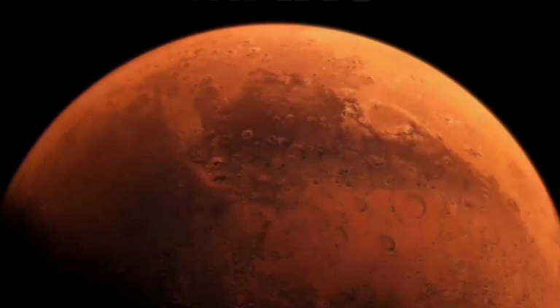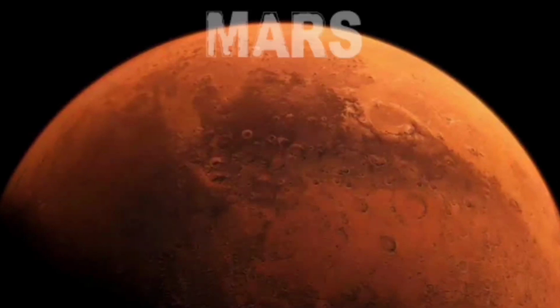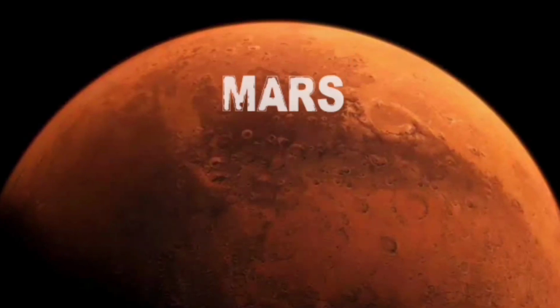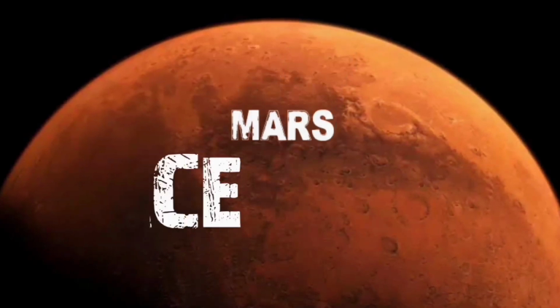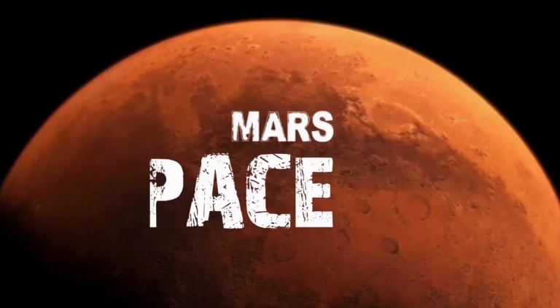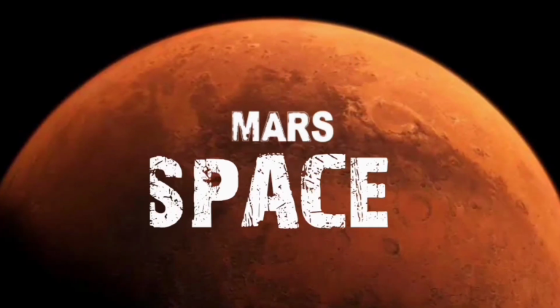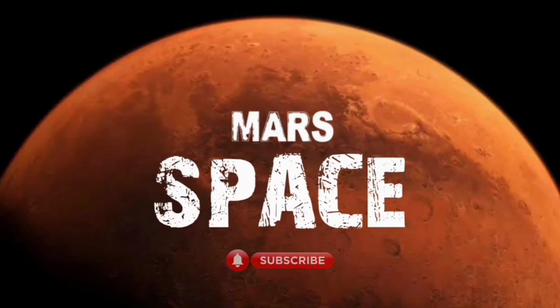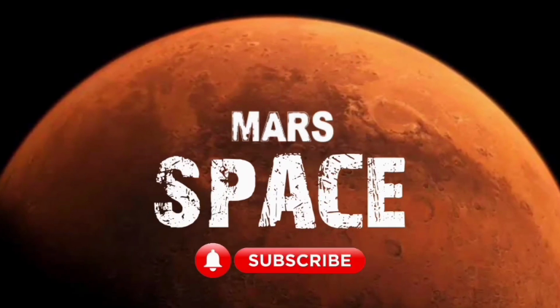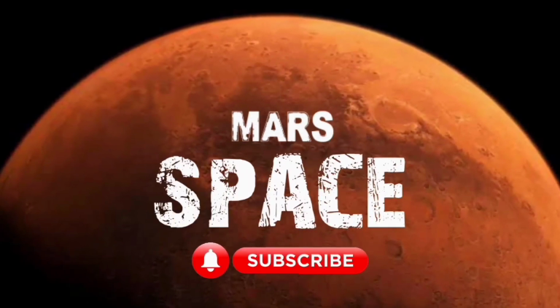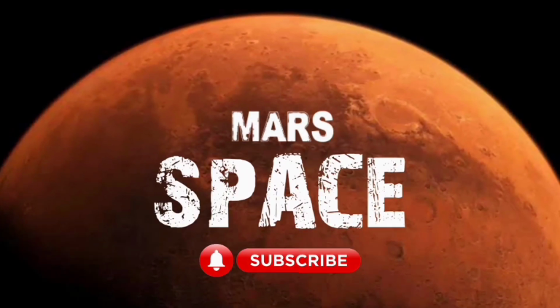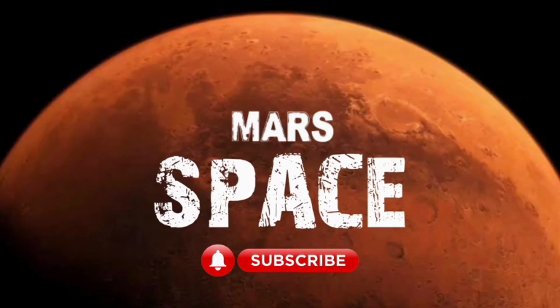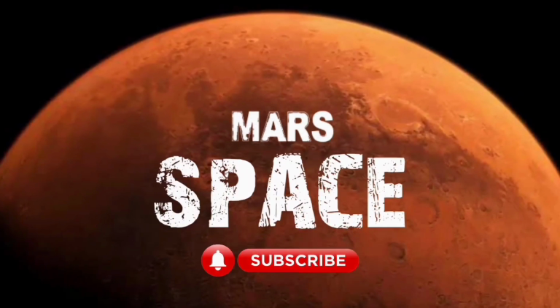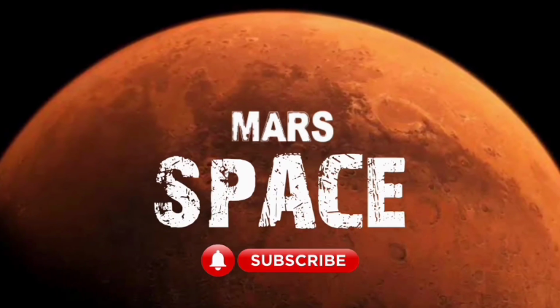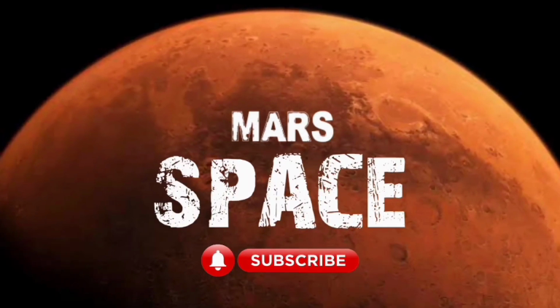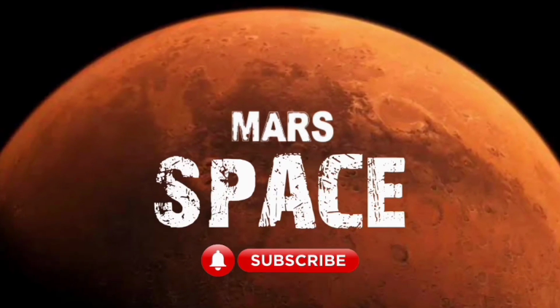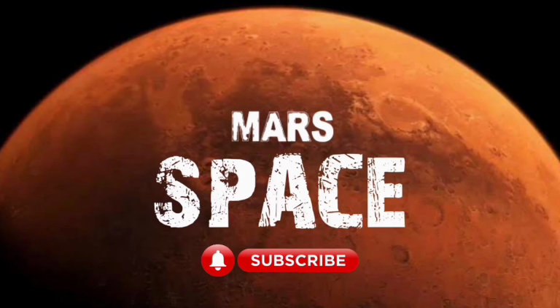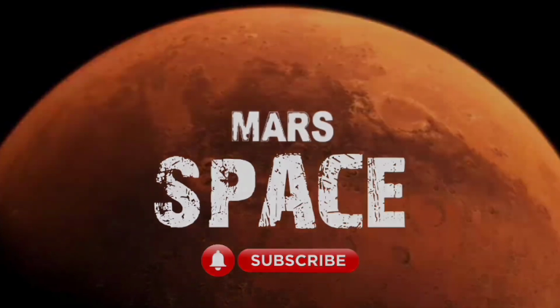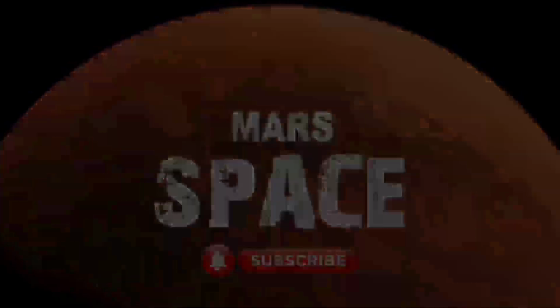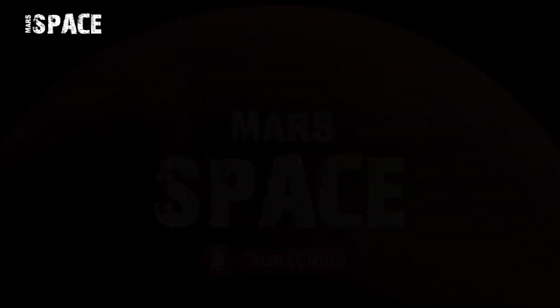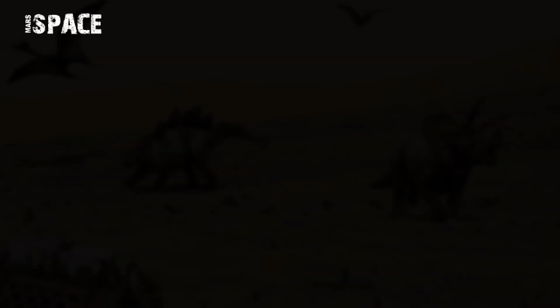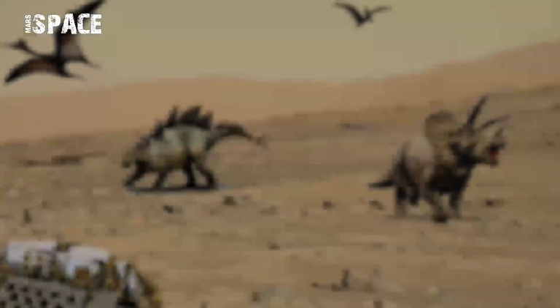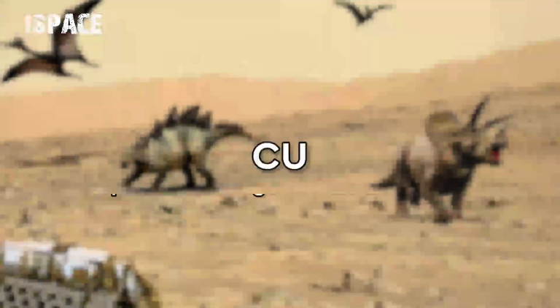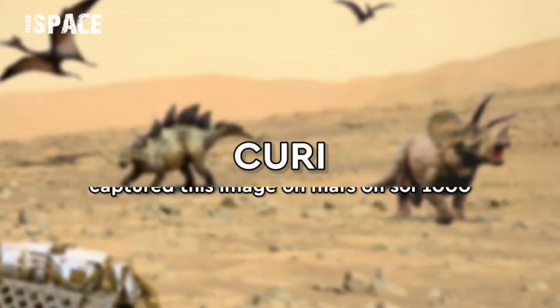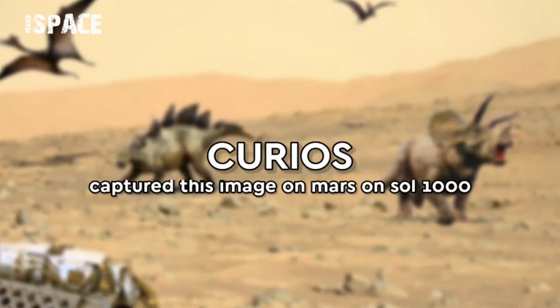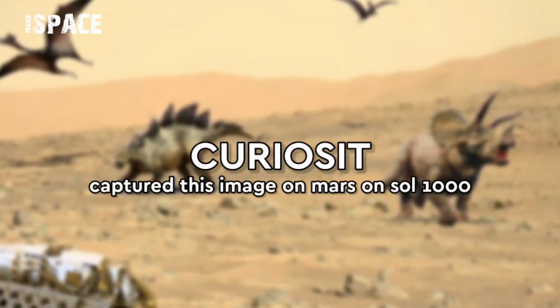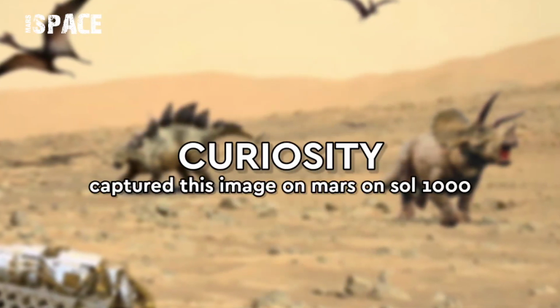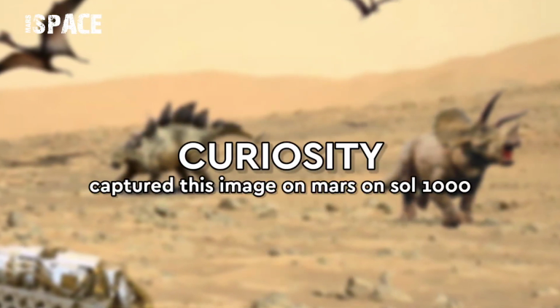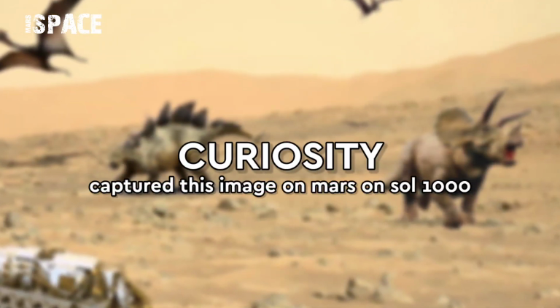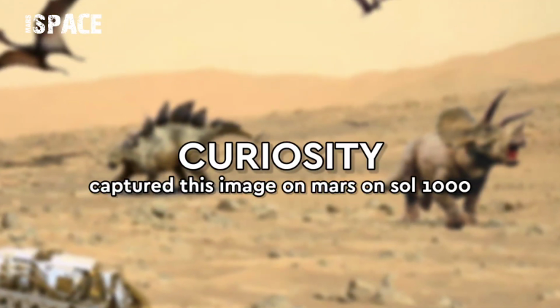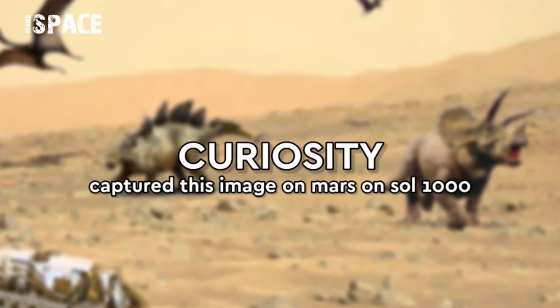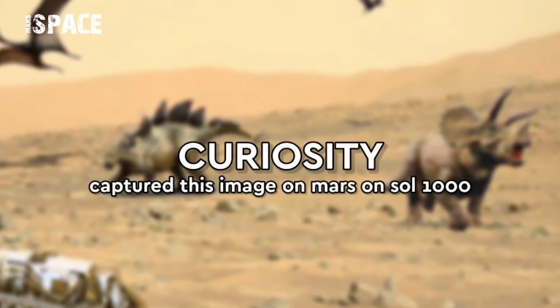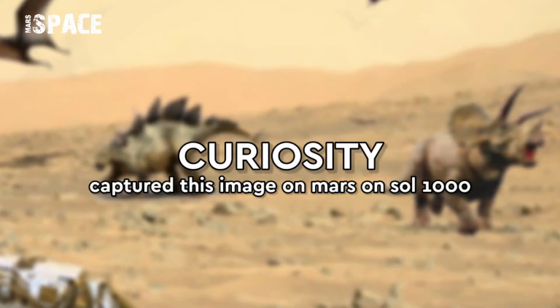Hello my dear friends, welcome back to our YouTube channel Marsus Pass. For more updates, hit the thumbs up and please watch till the end.